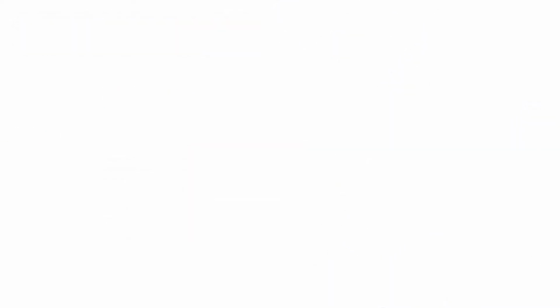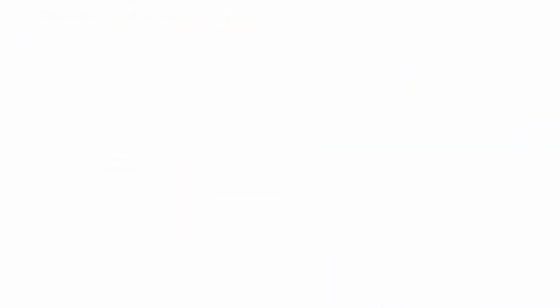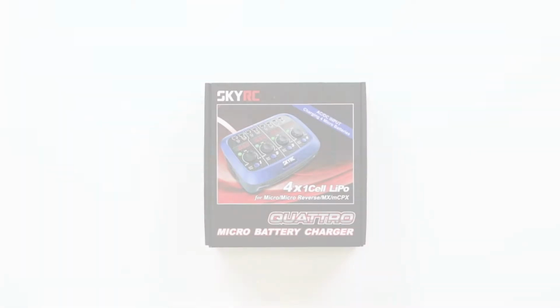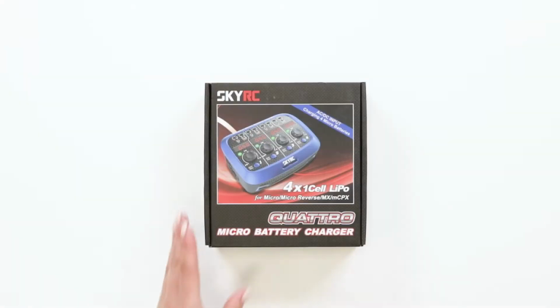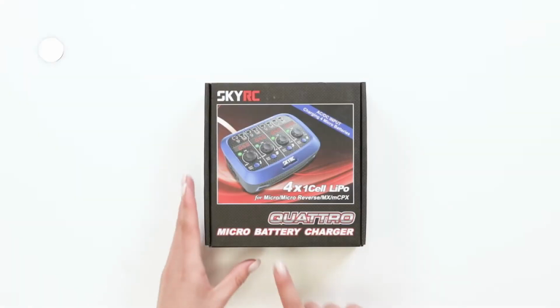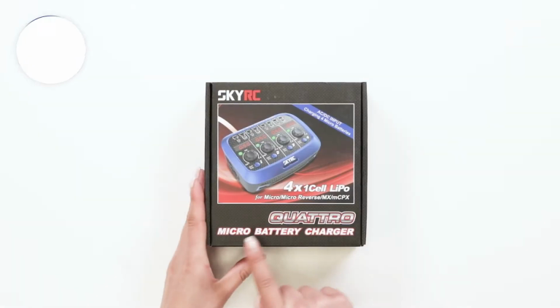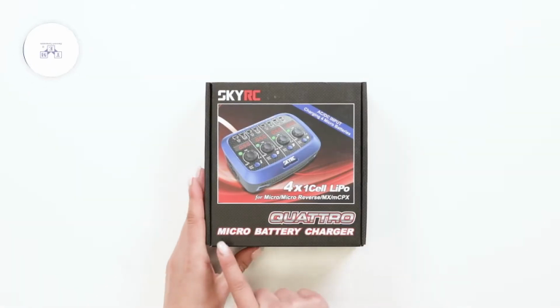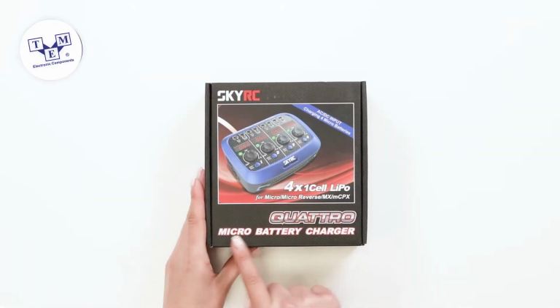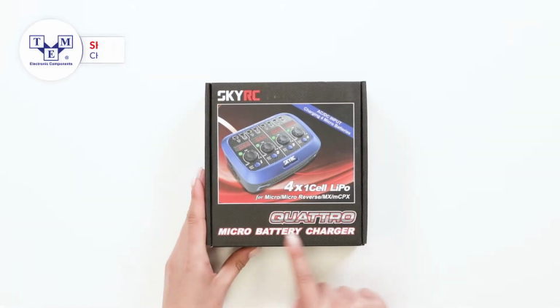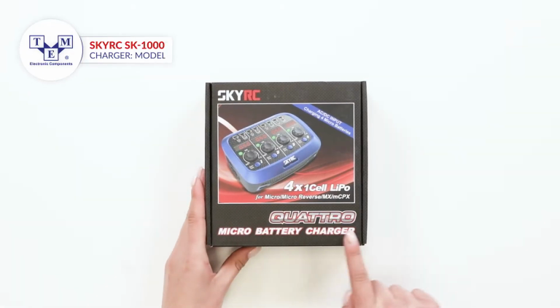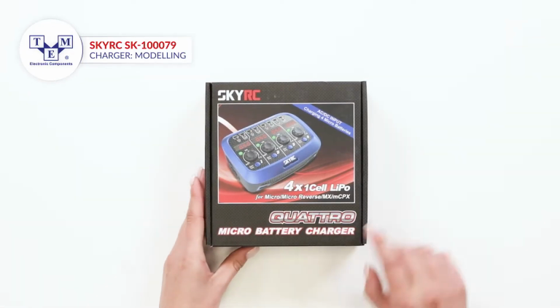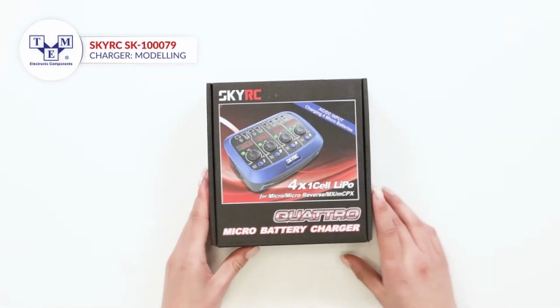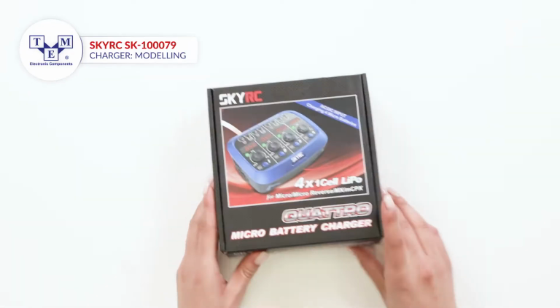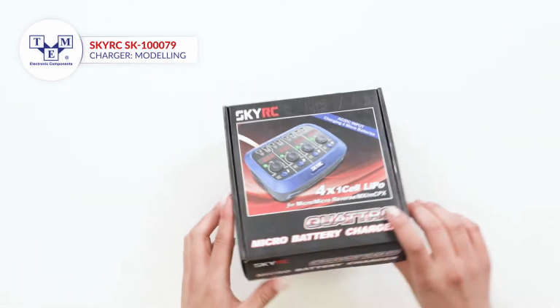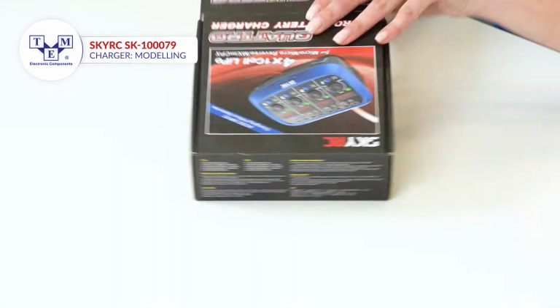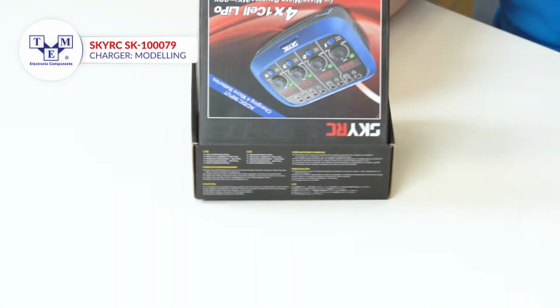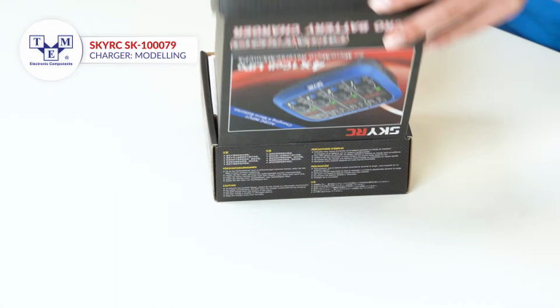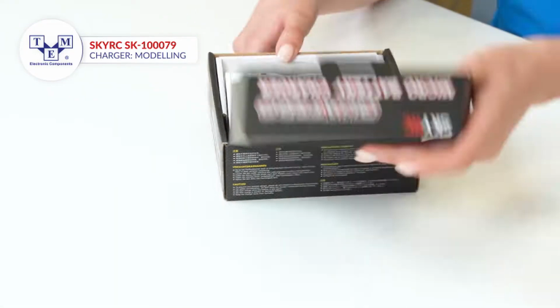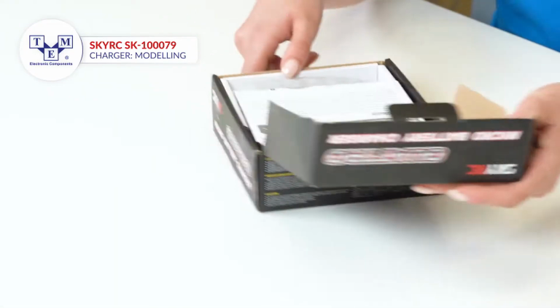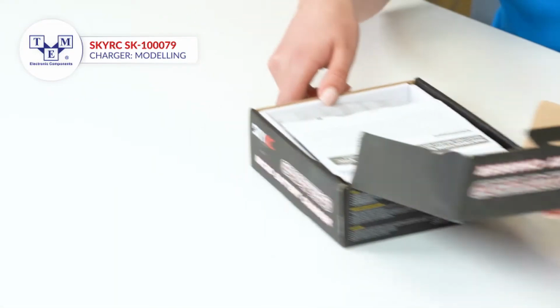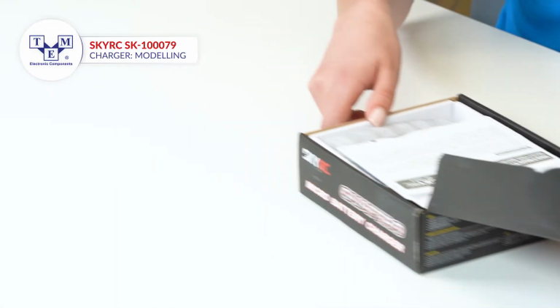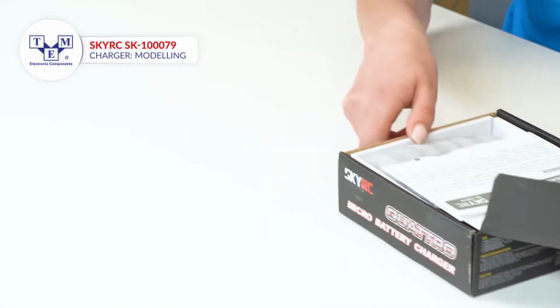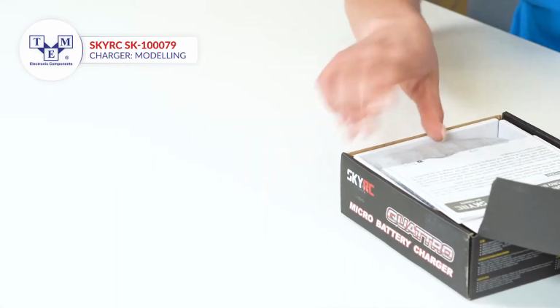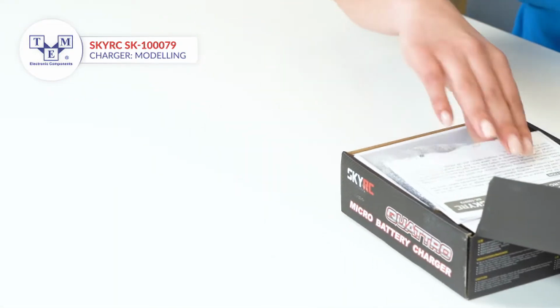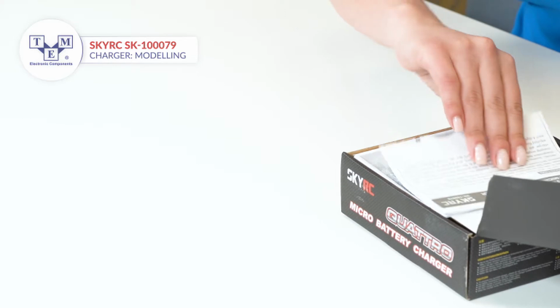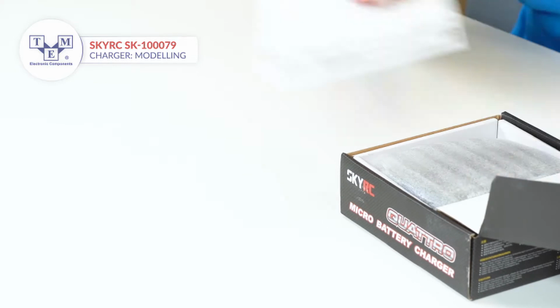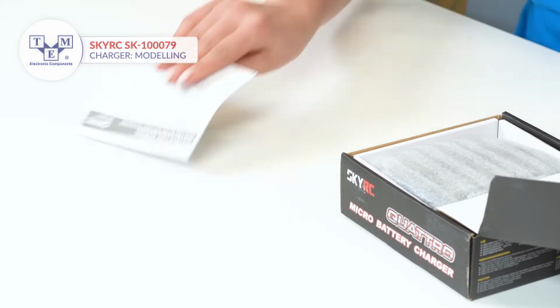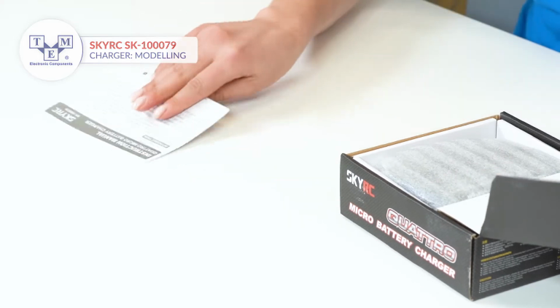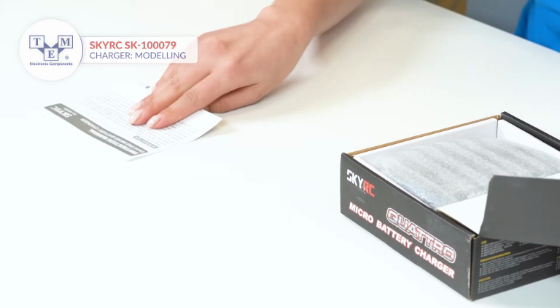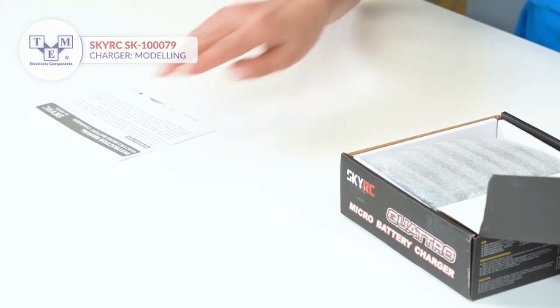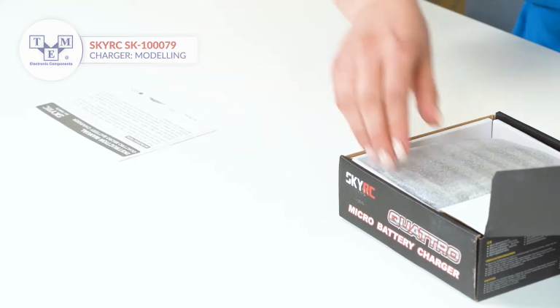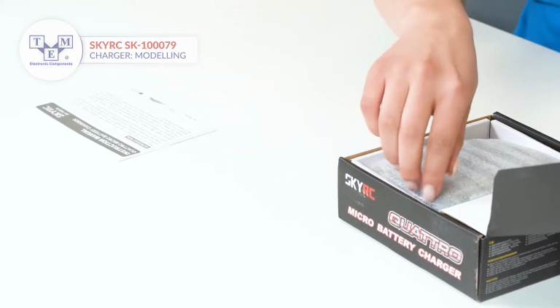It is a battery charger that features 4 power outputs. Each is 4 watts powered.